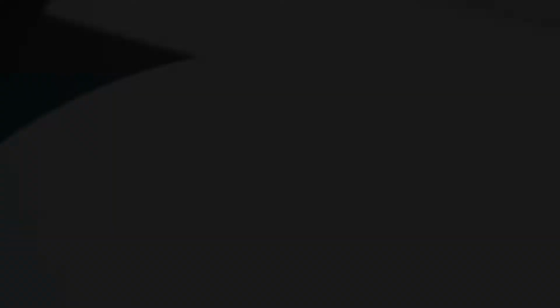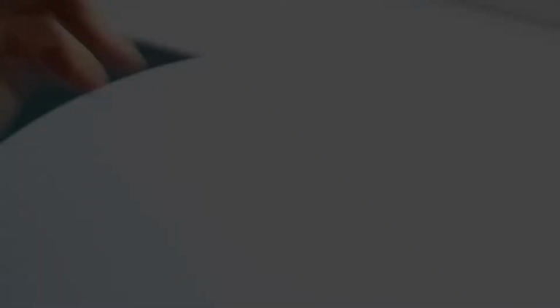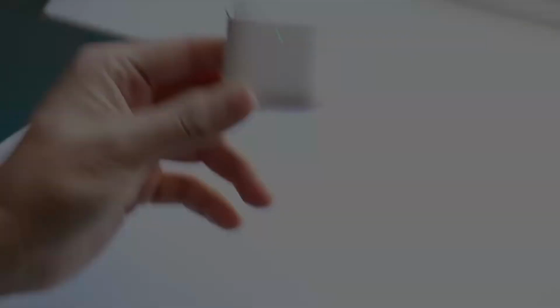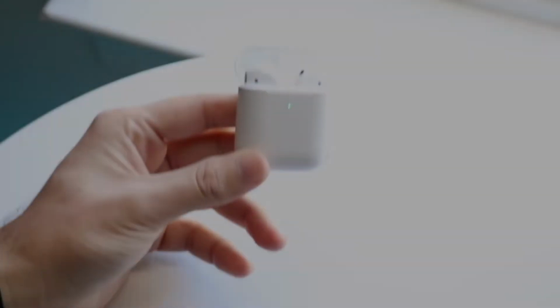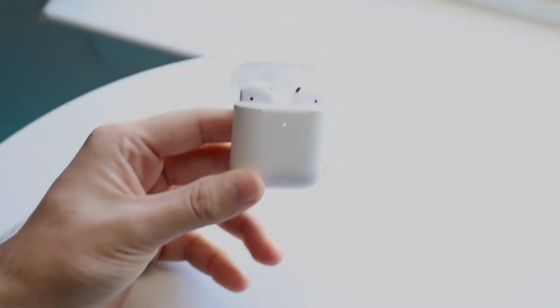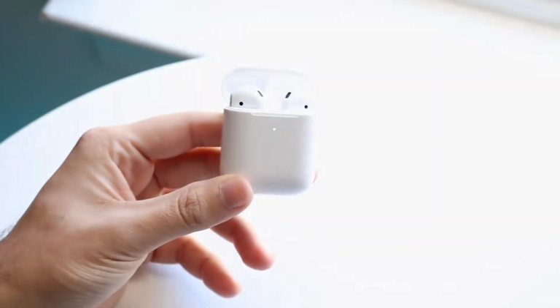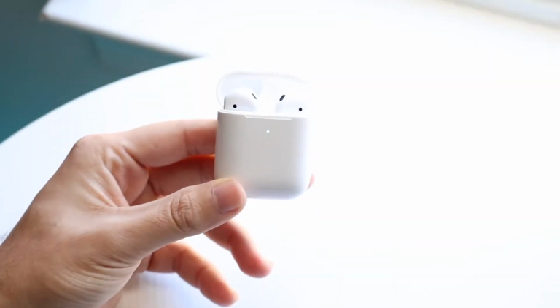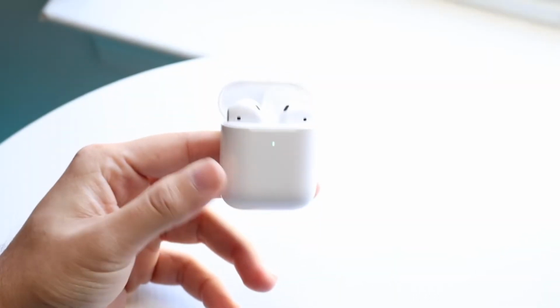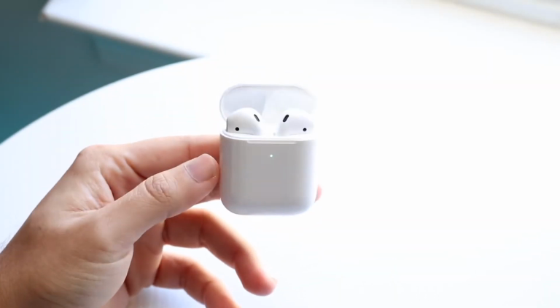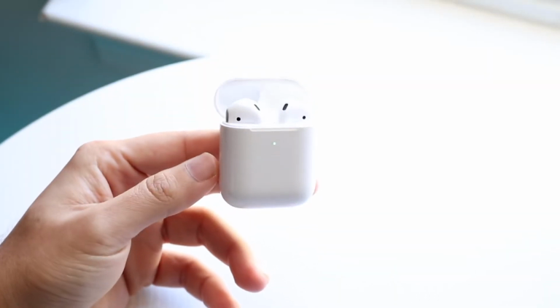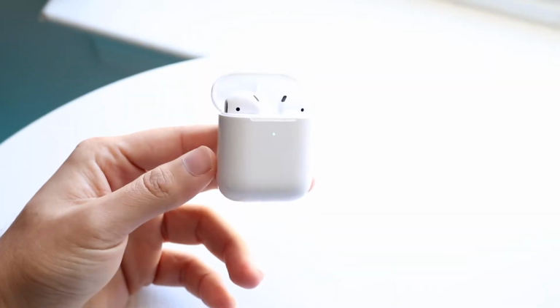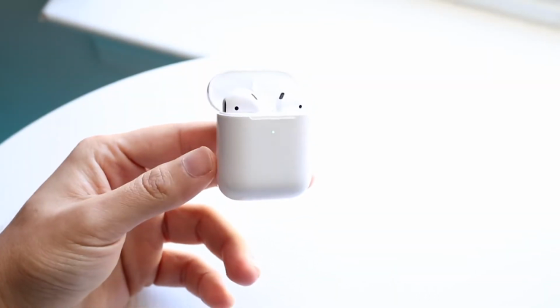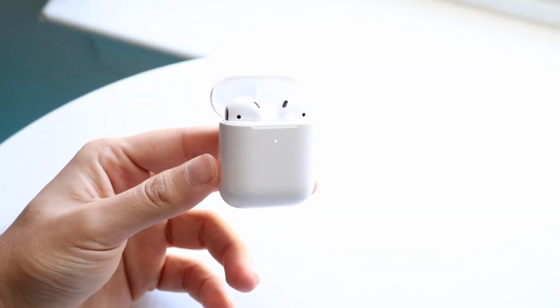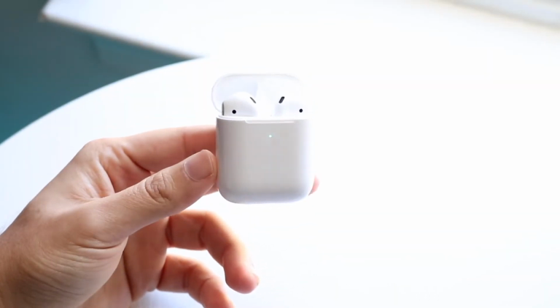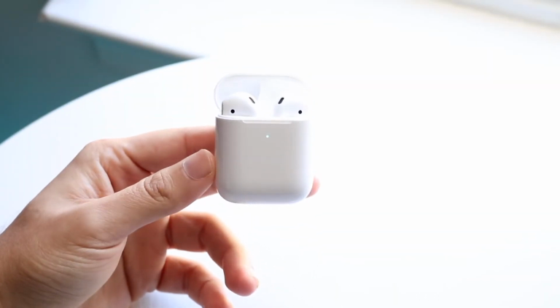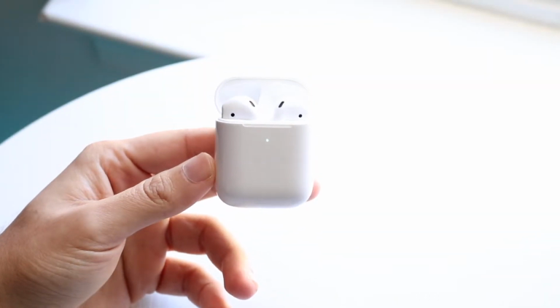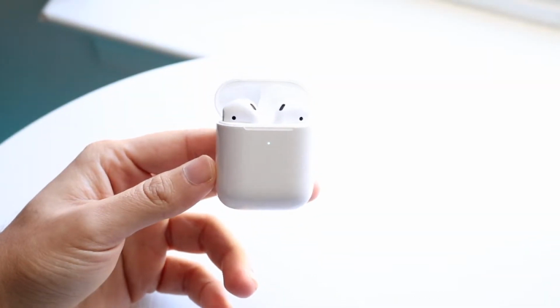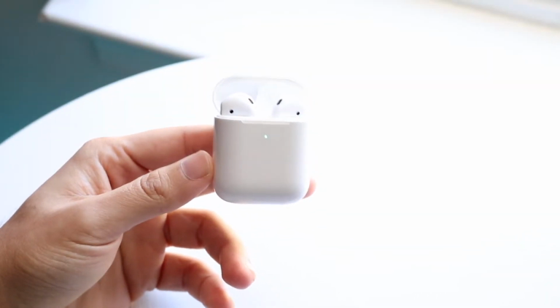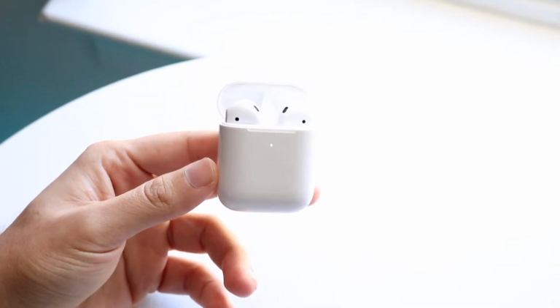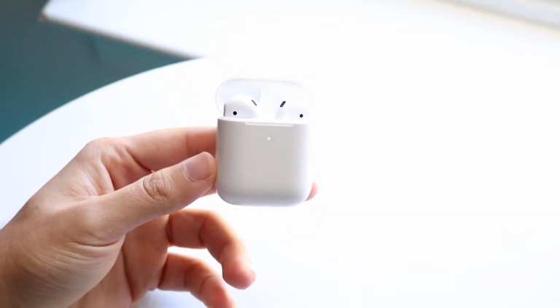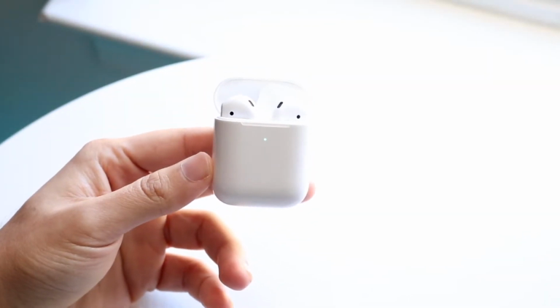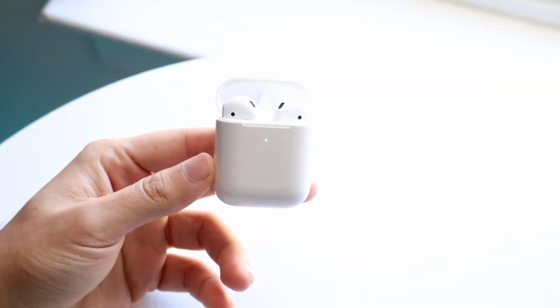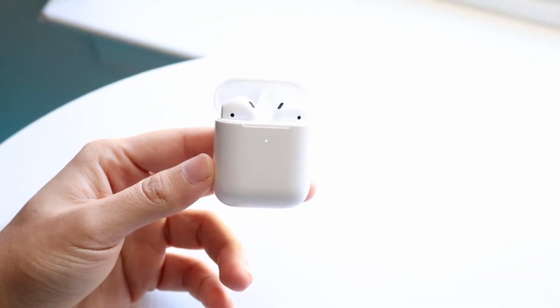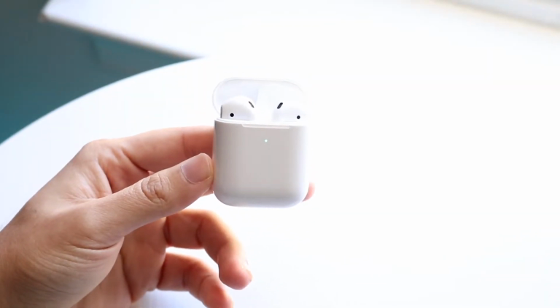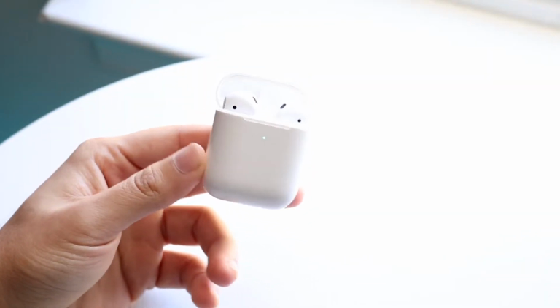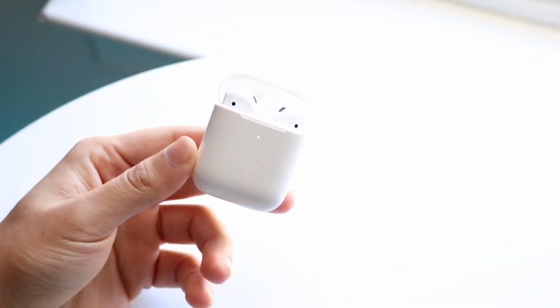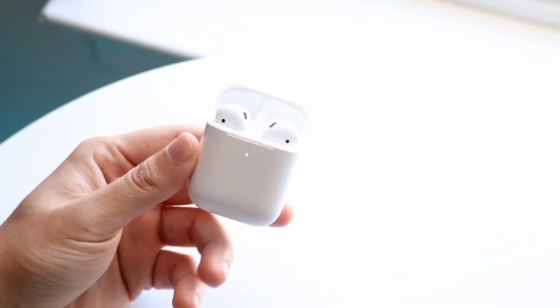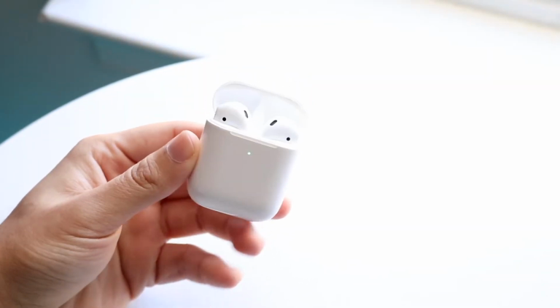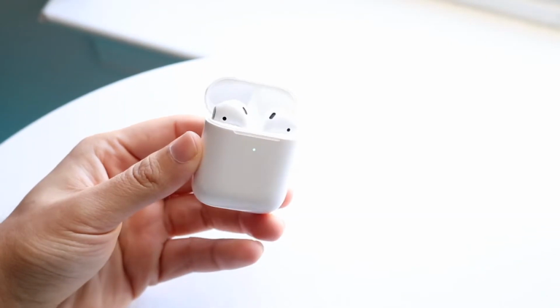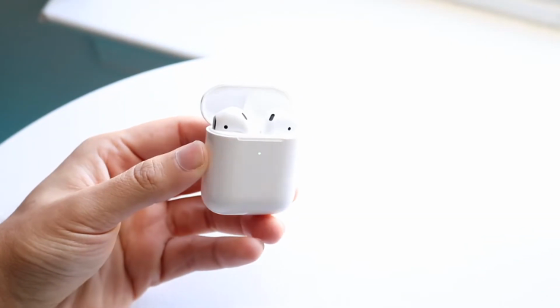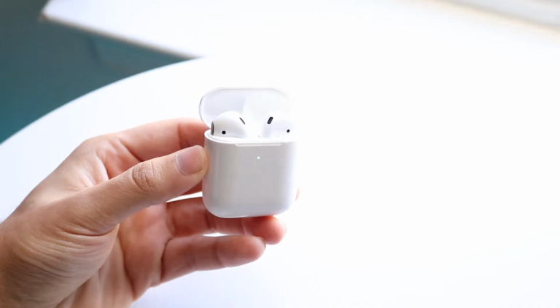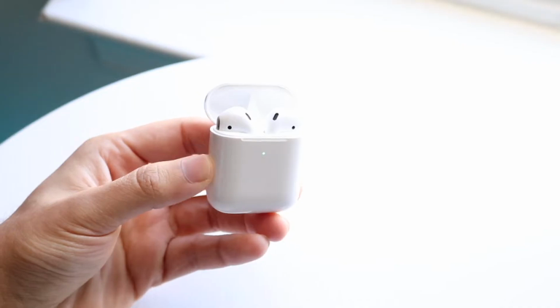You might be having an issue on your AirPods where Siri is not working — maybe Siri or Hey Siri just isn't responding.